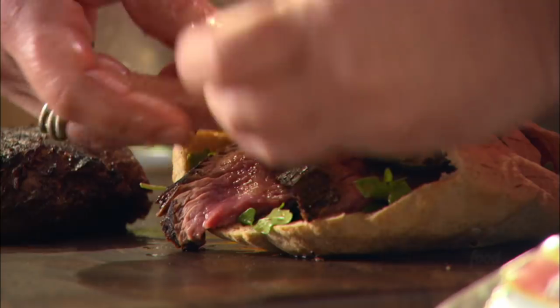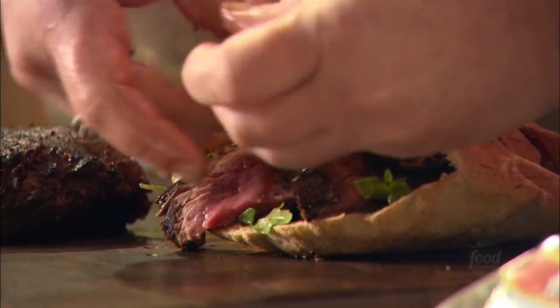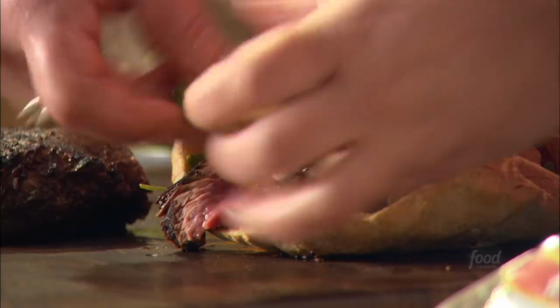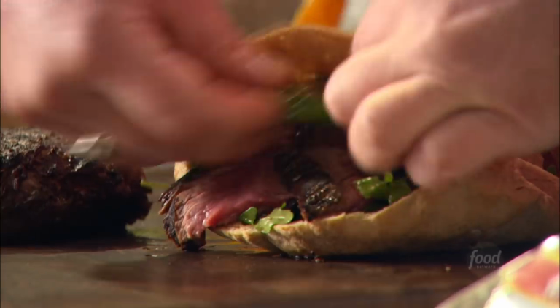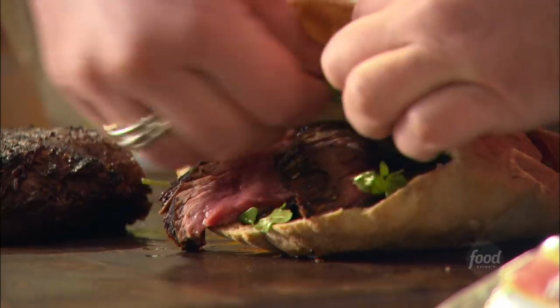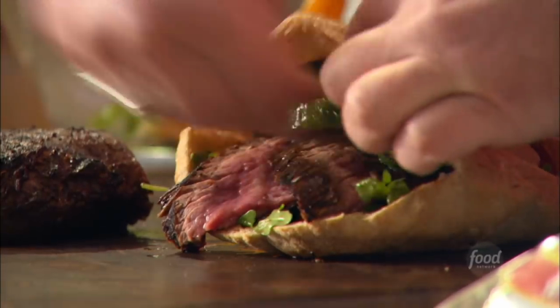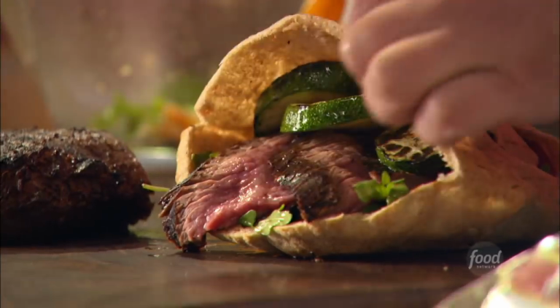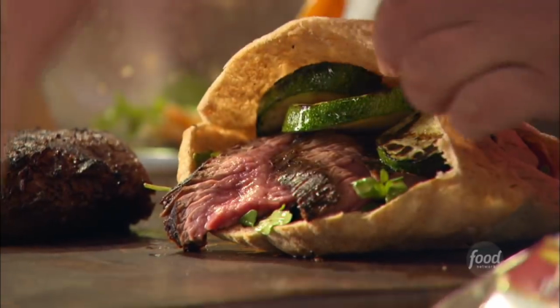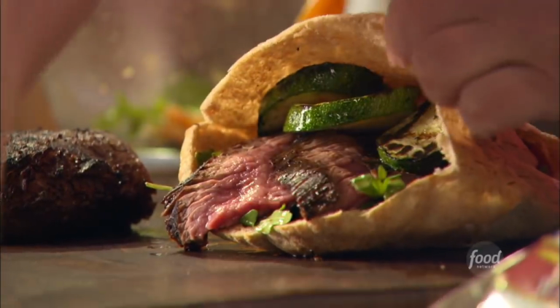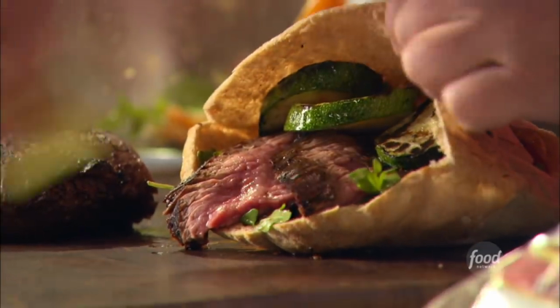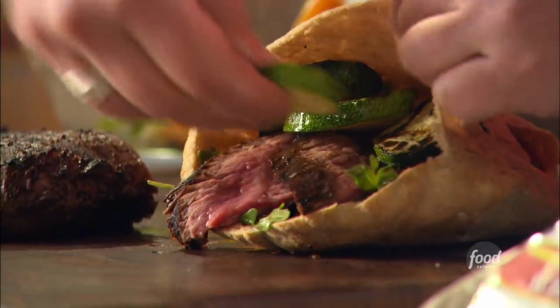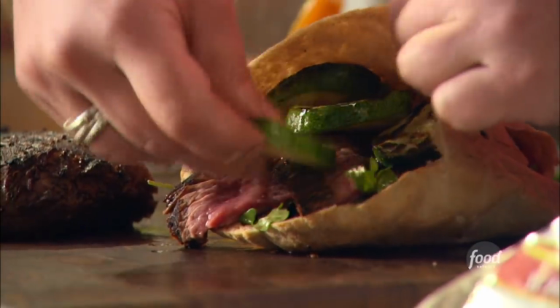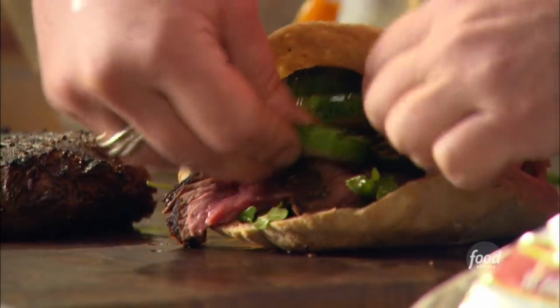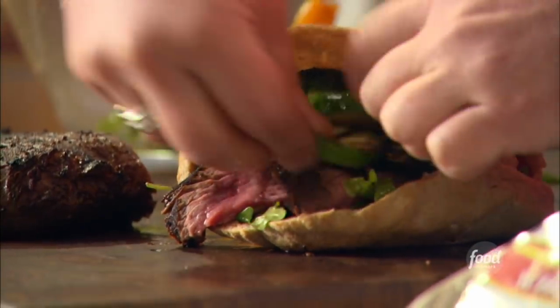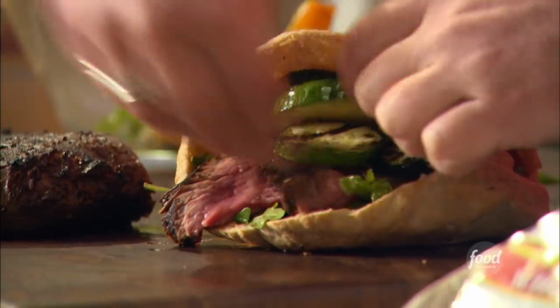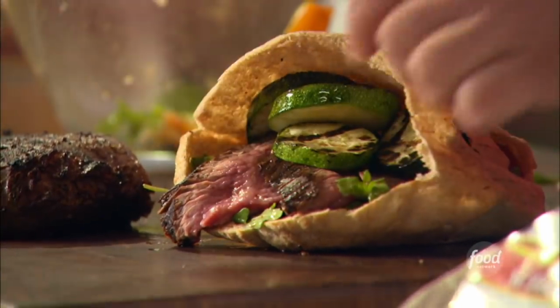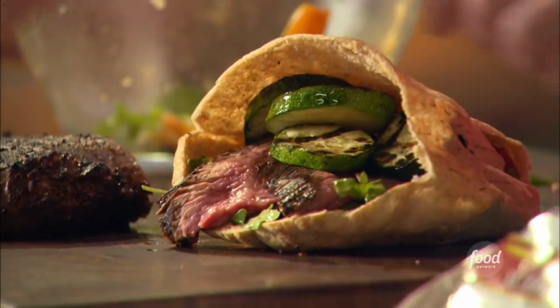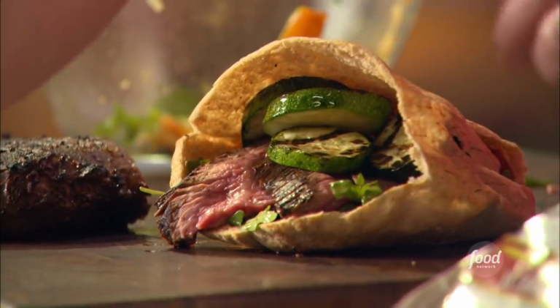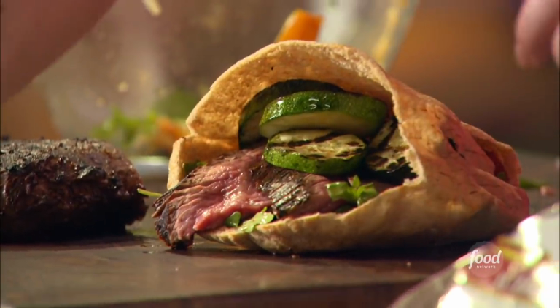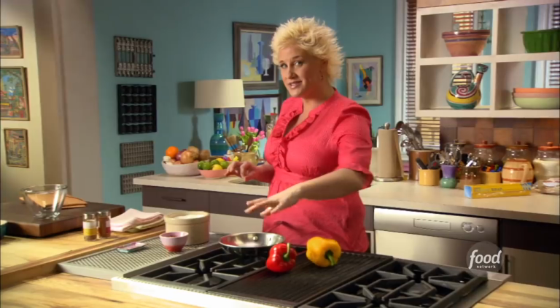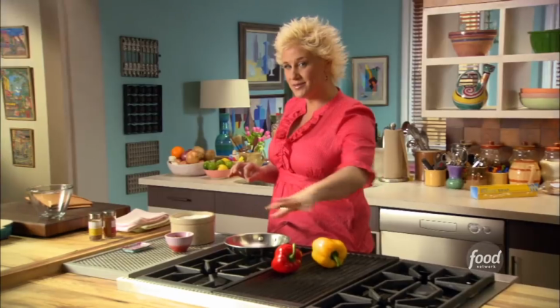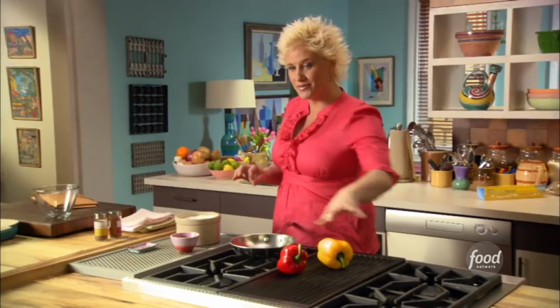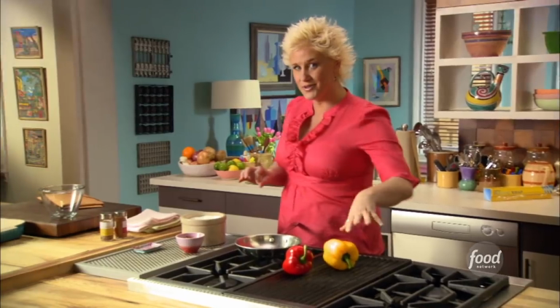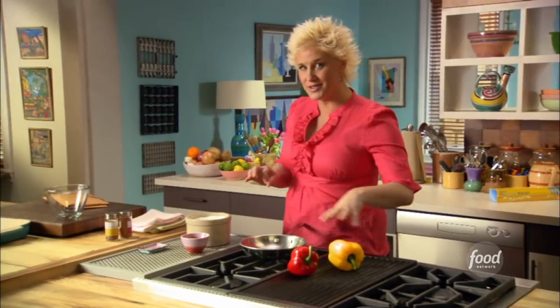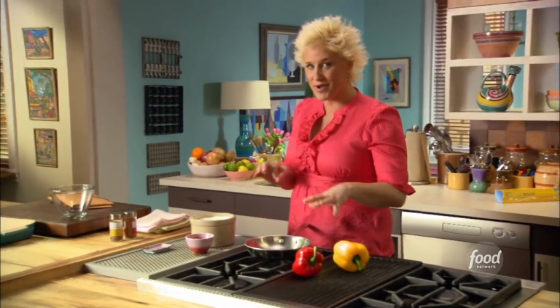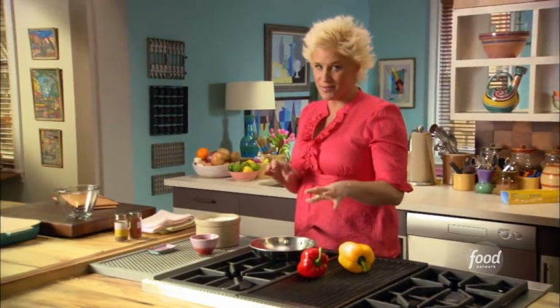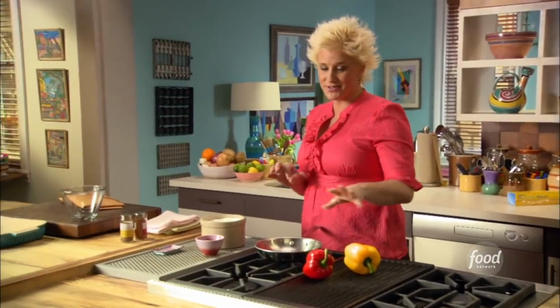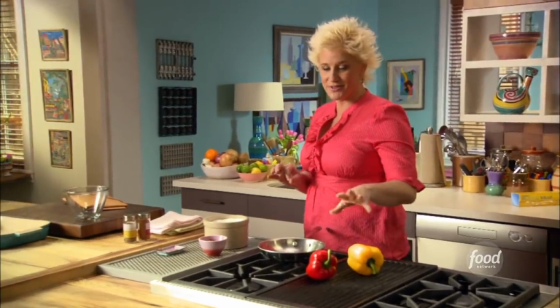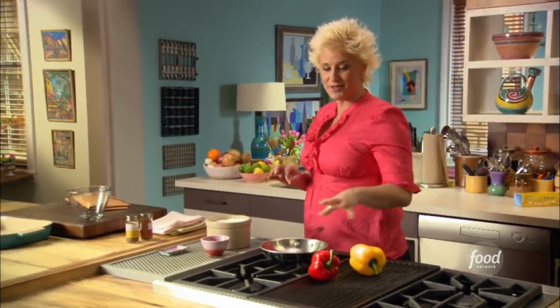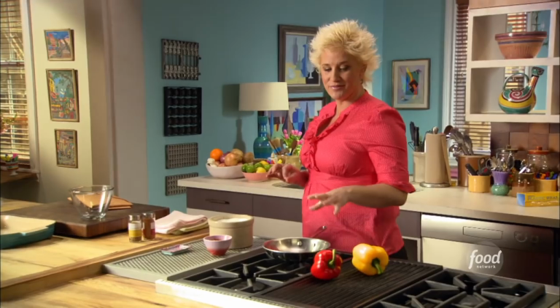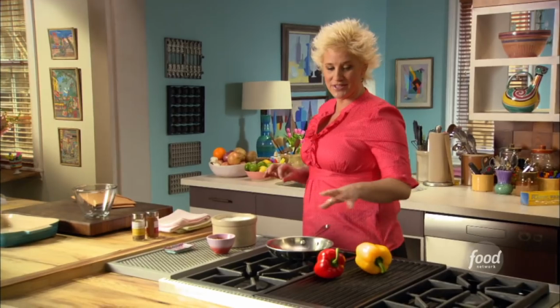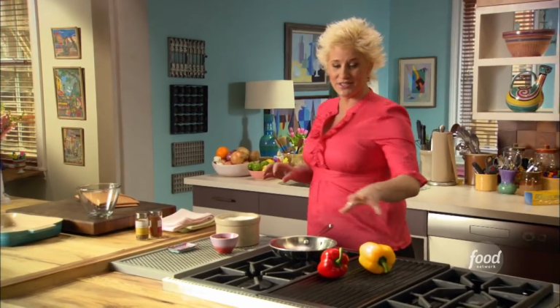A lovely grilled flank steak sandwich with some roasted peppers and grilled veggies.